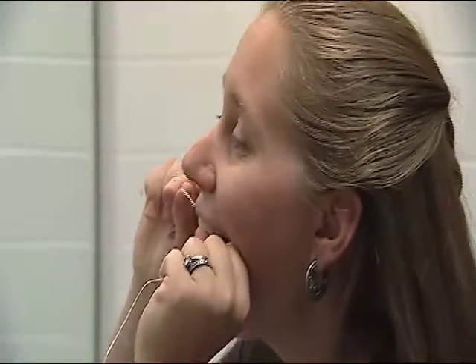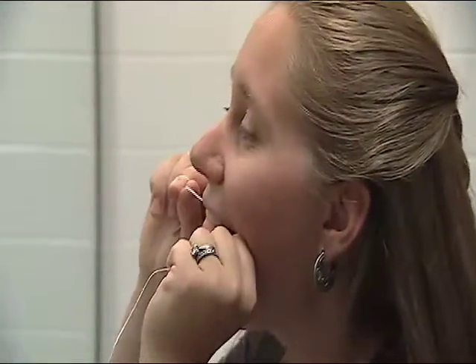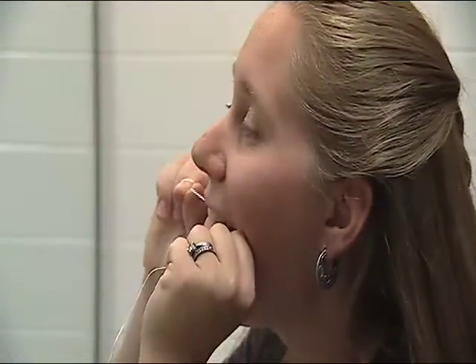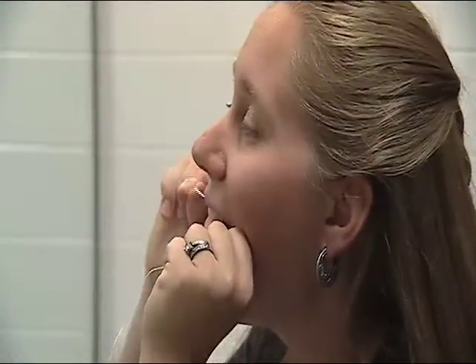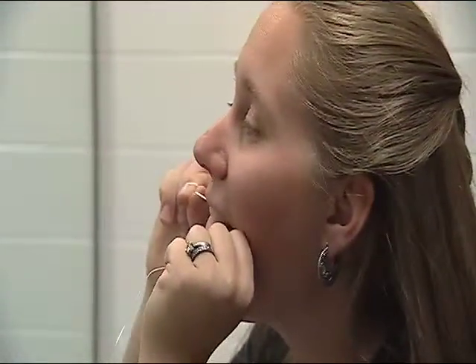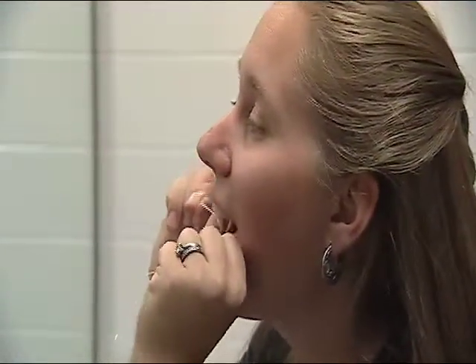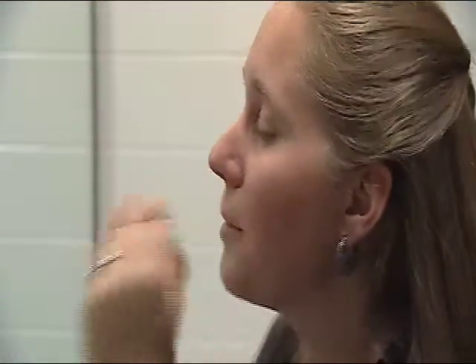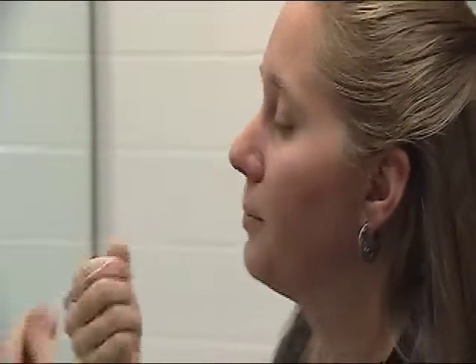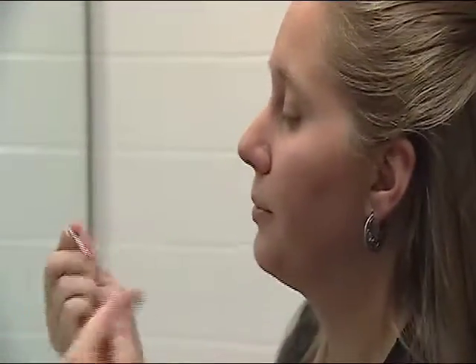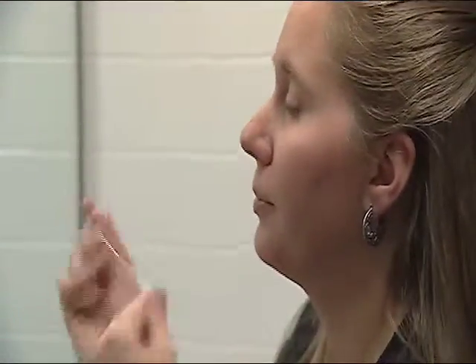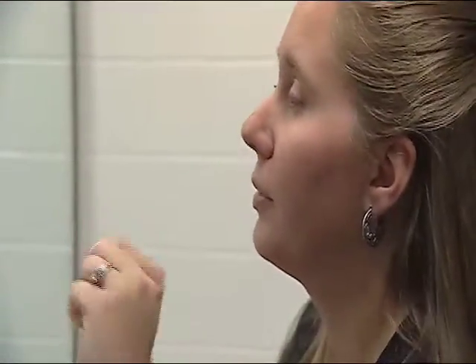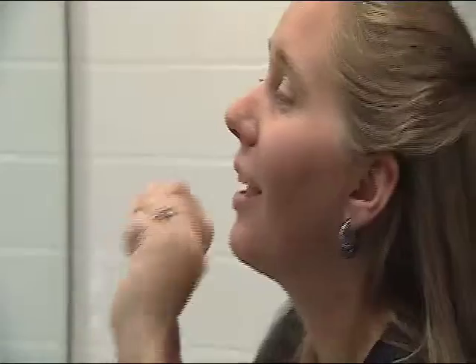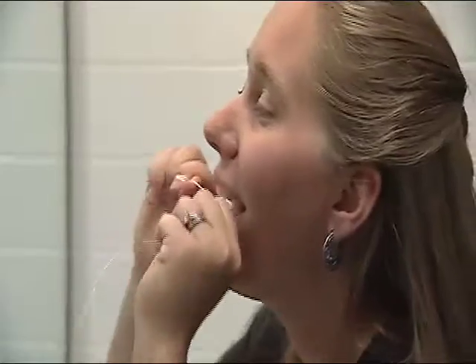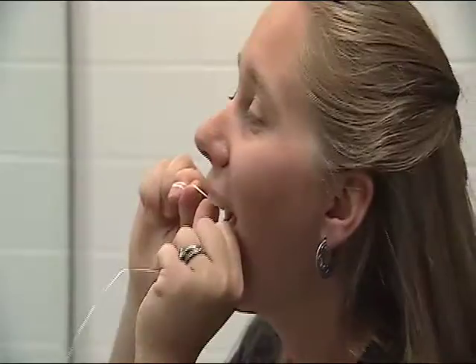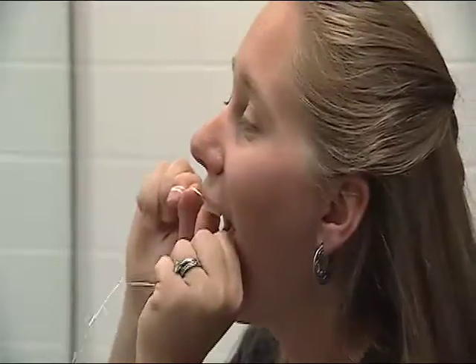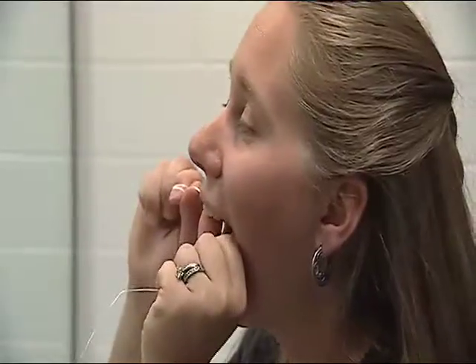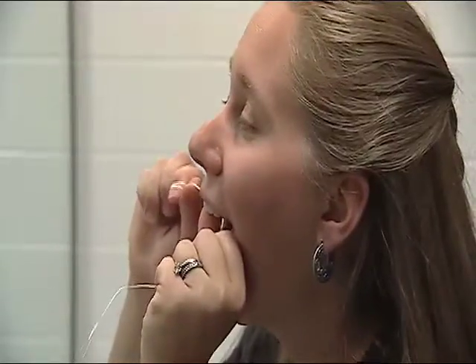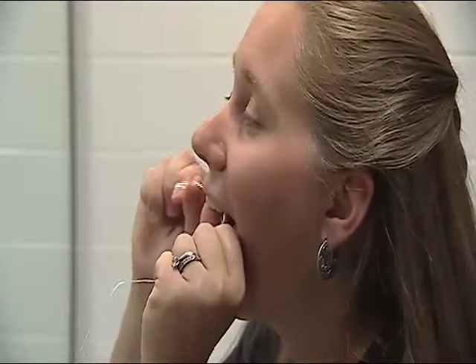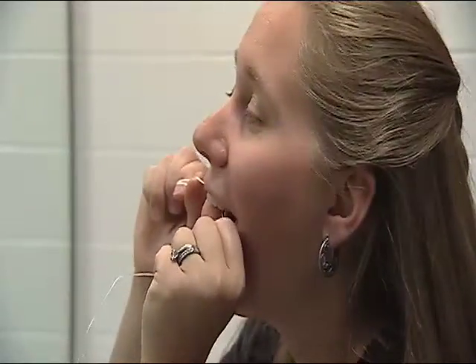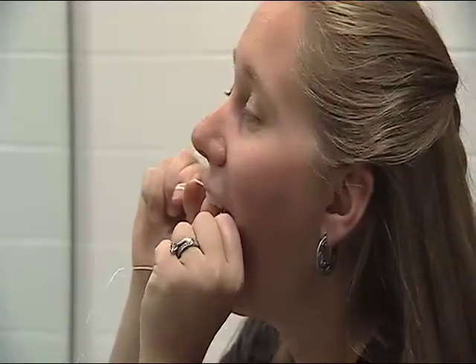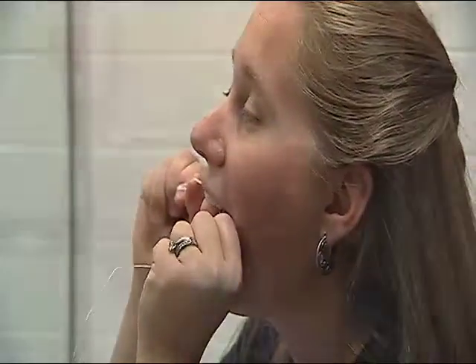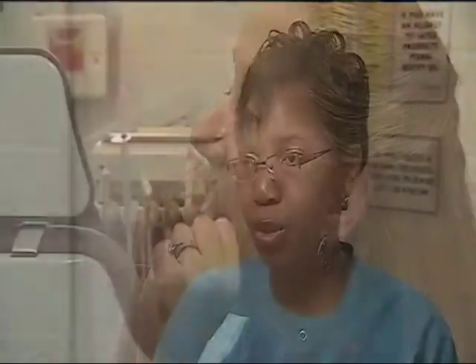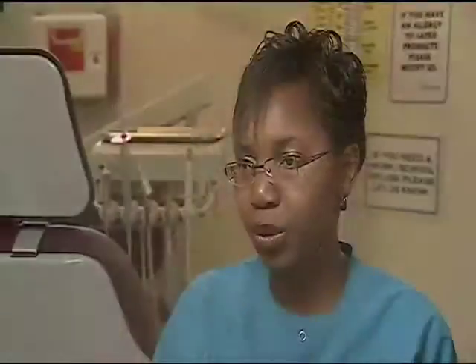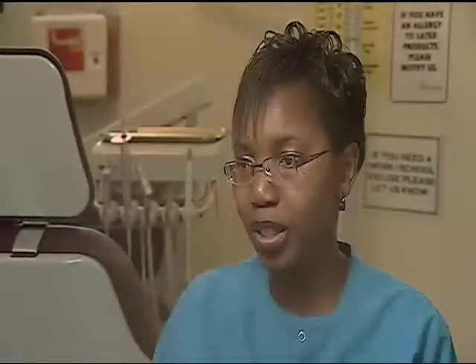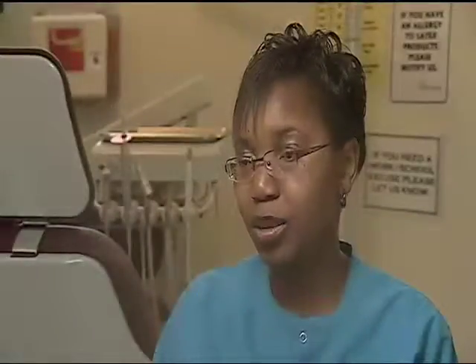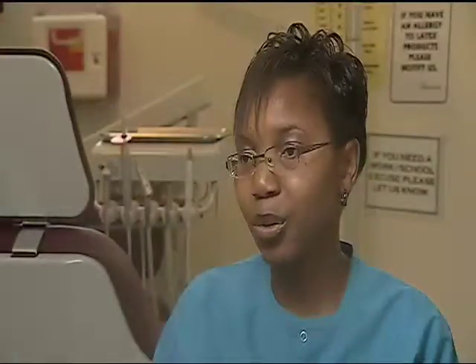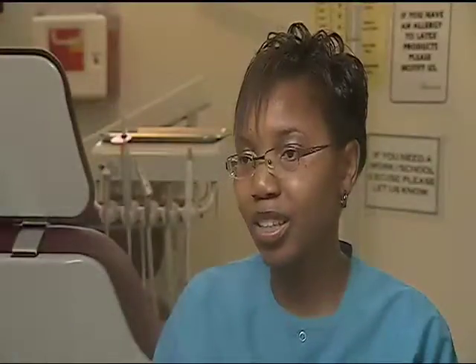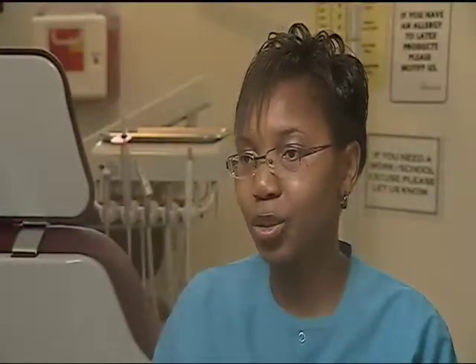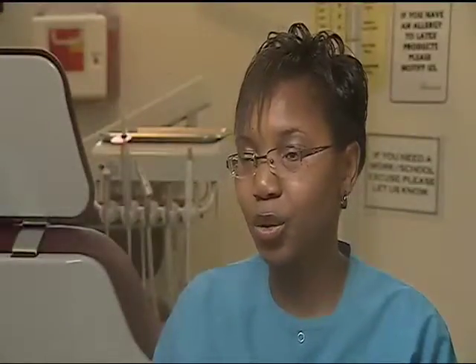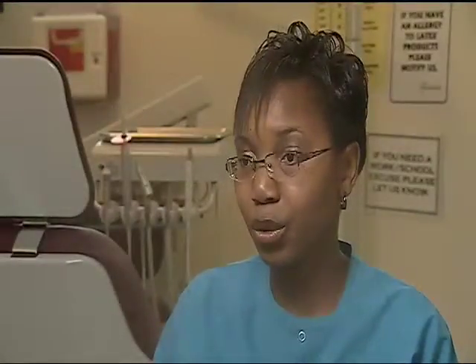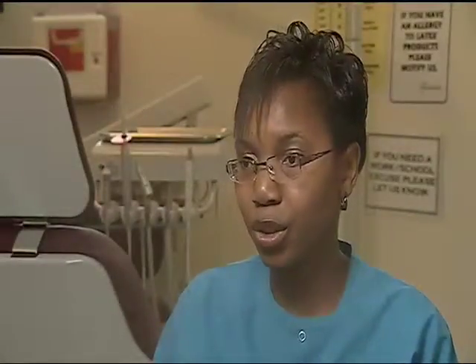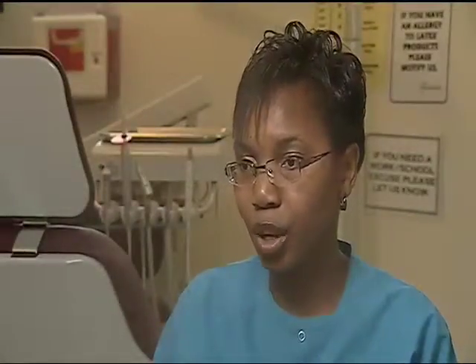It does not matter whether you floss or brush first. What really matters is how you do it. It is important that you do a thorough job.